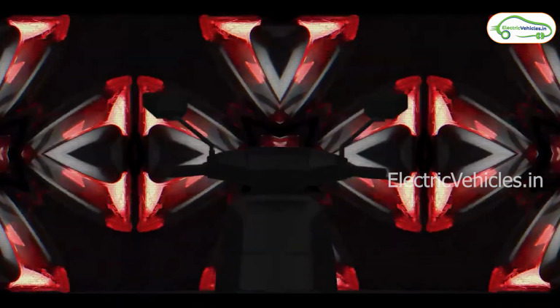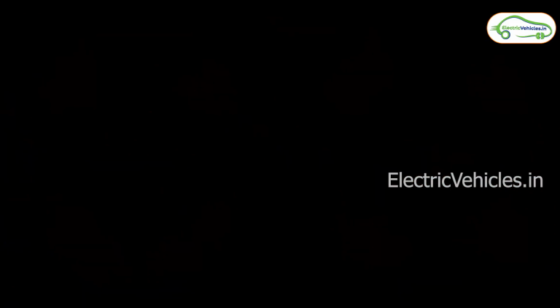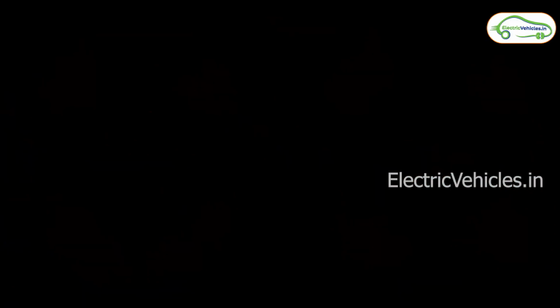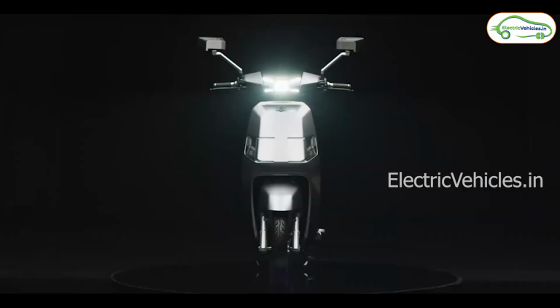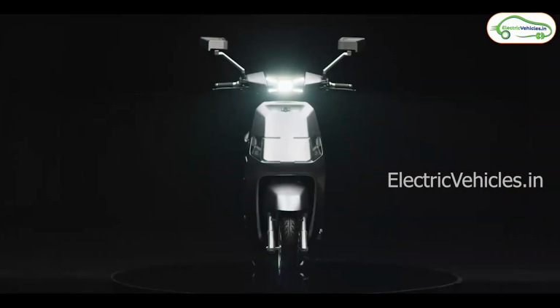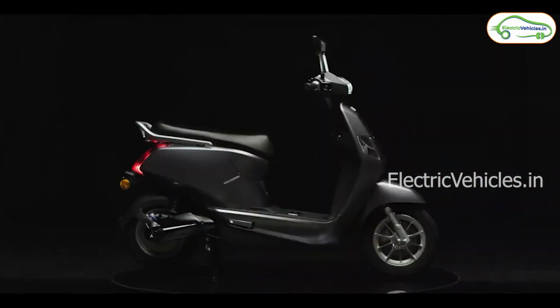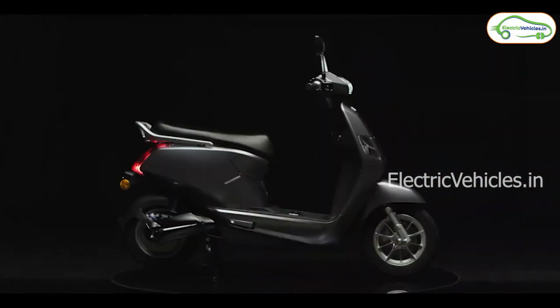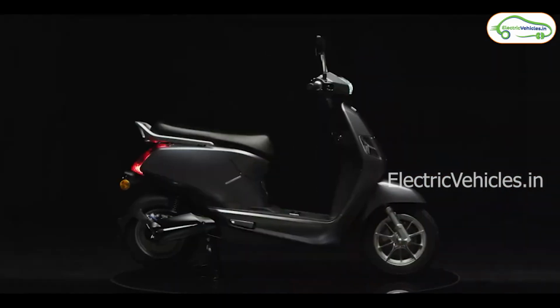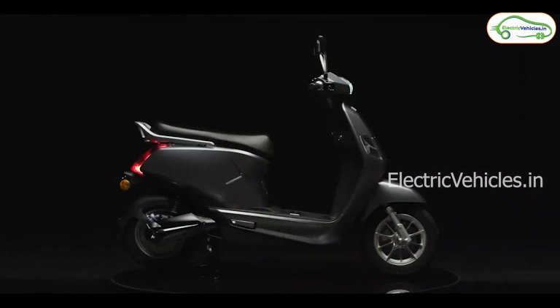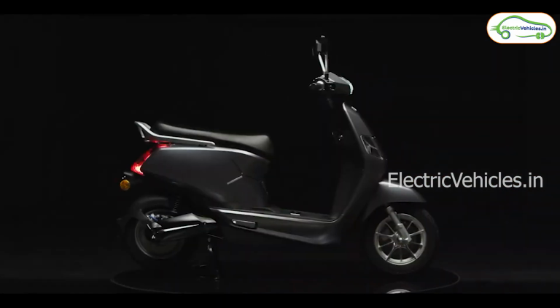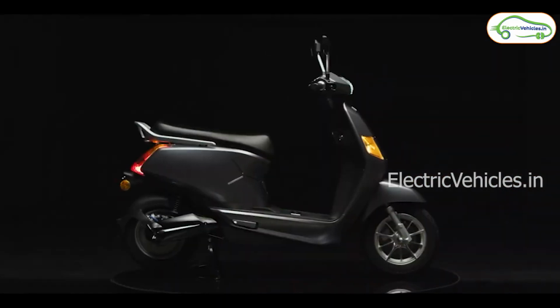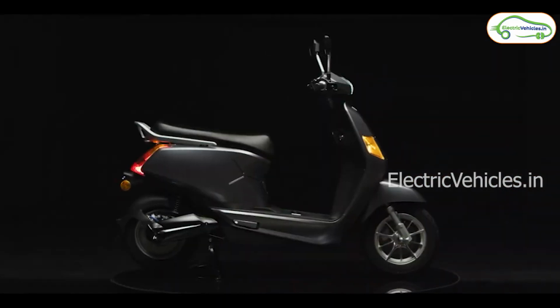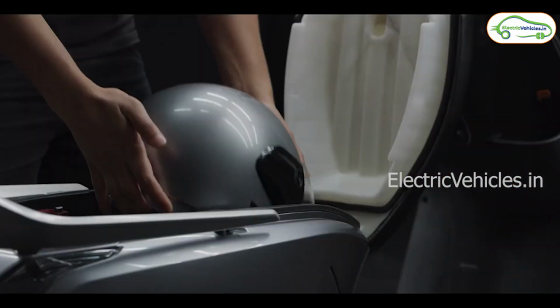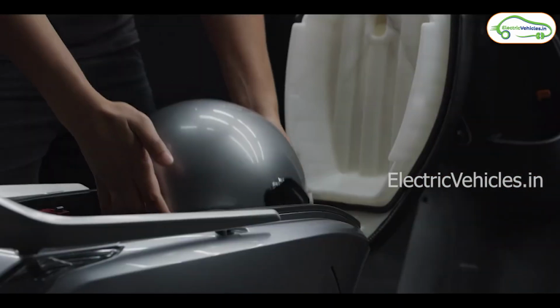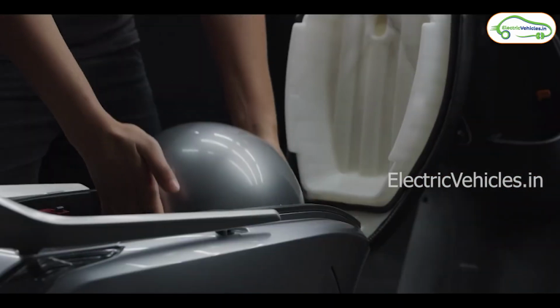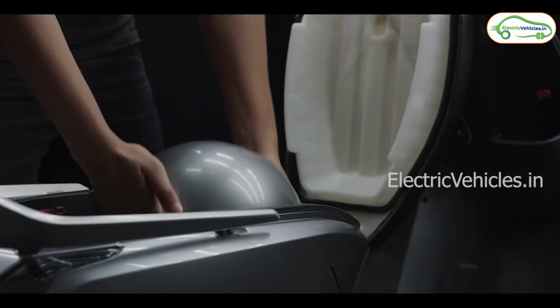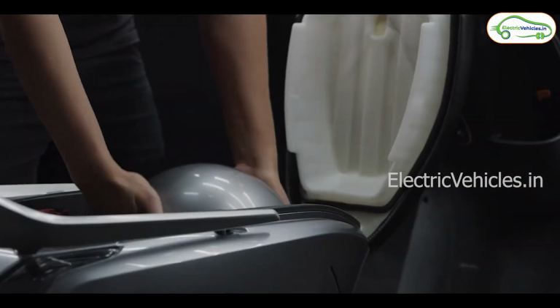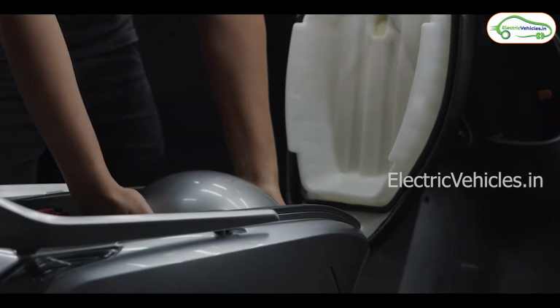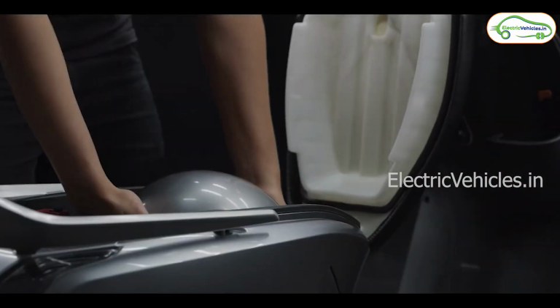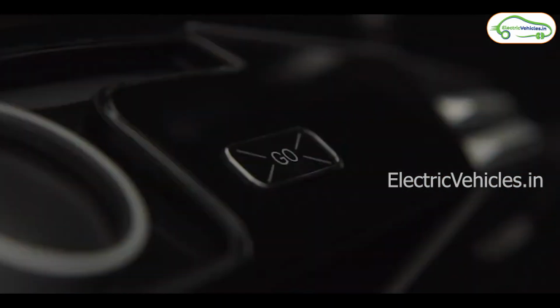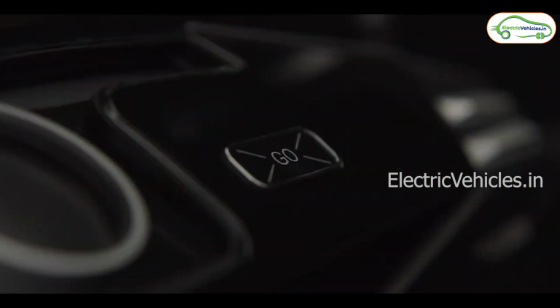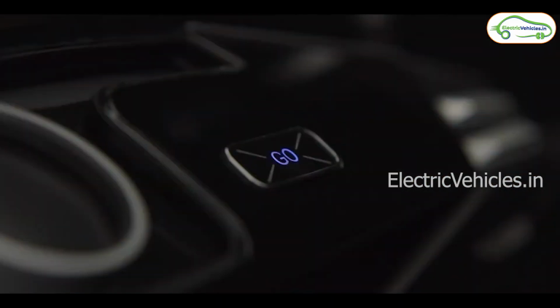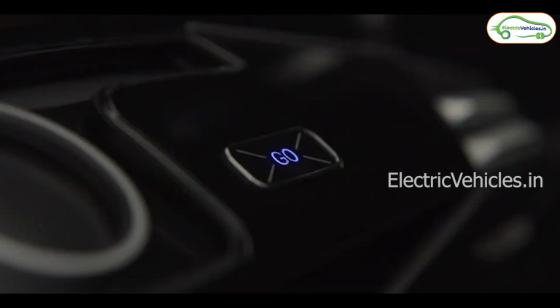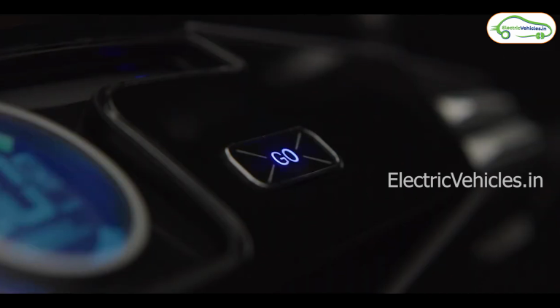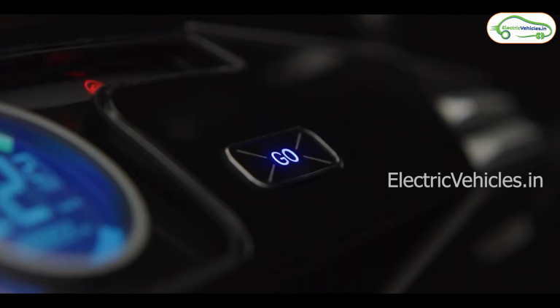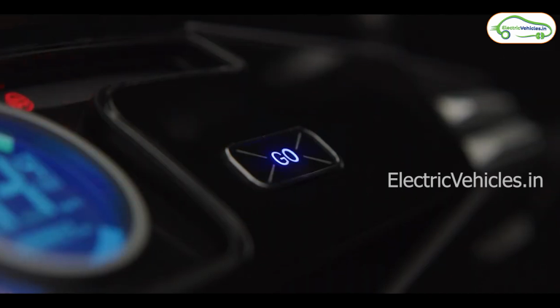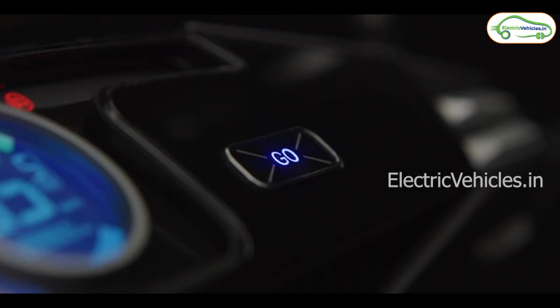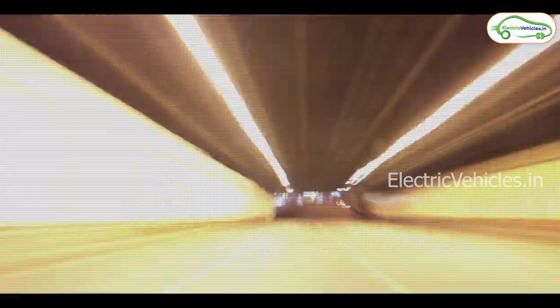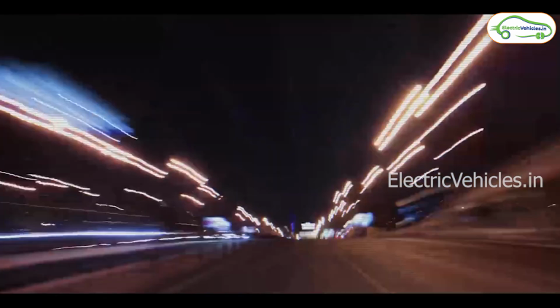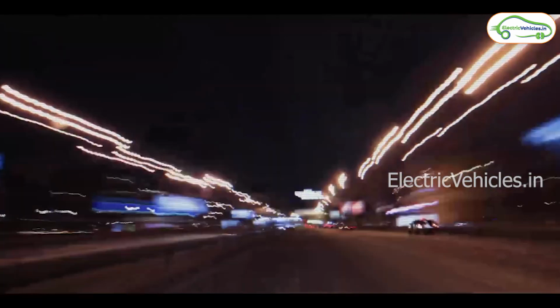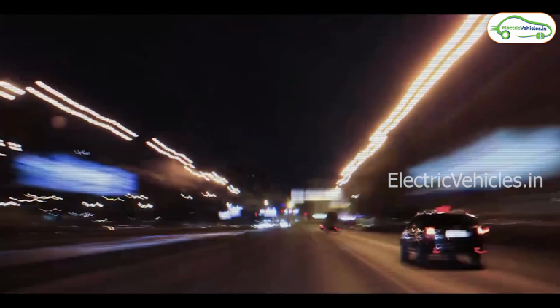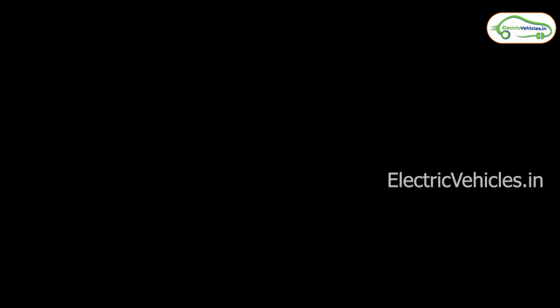The Made in India model has been designed and developed by the company's in-house research and development team in Pune.